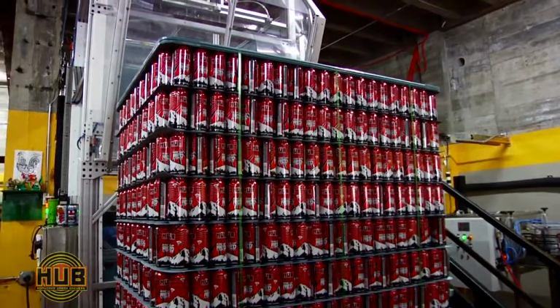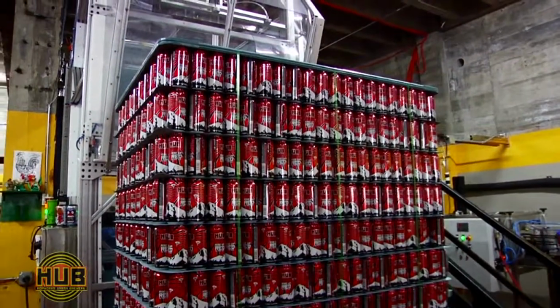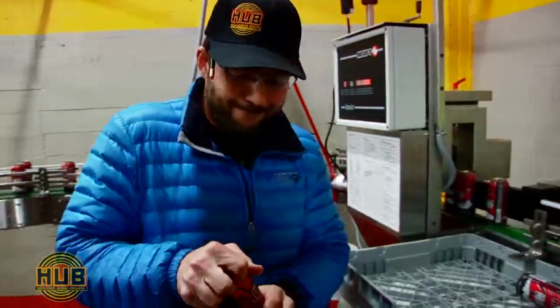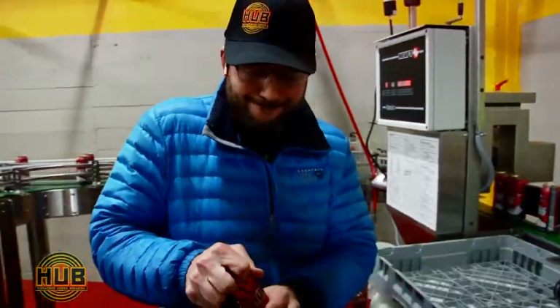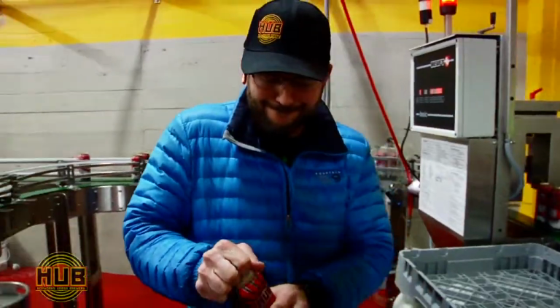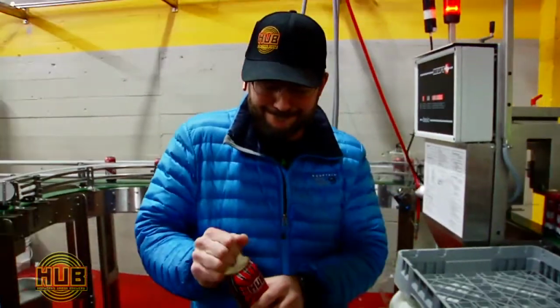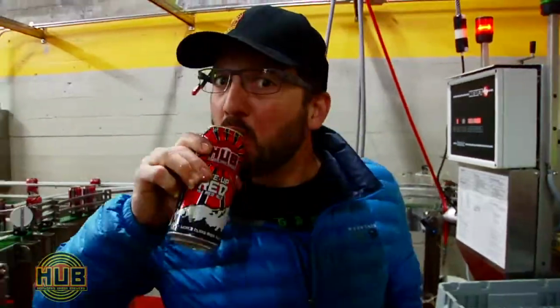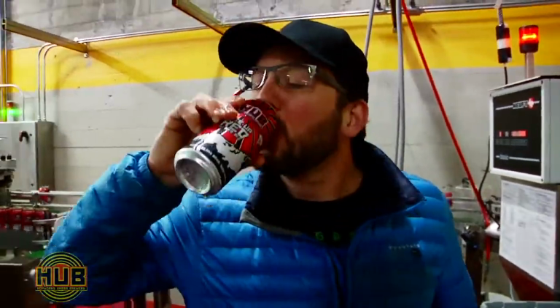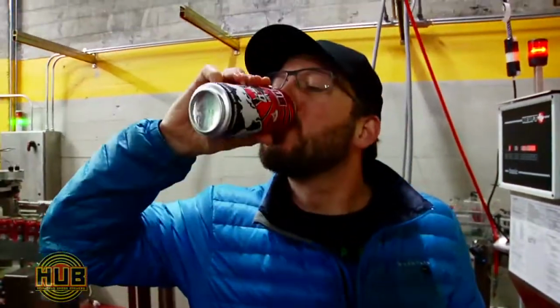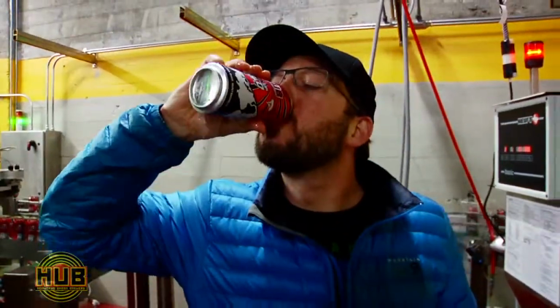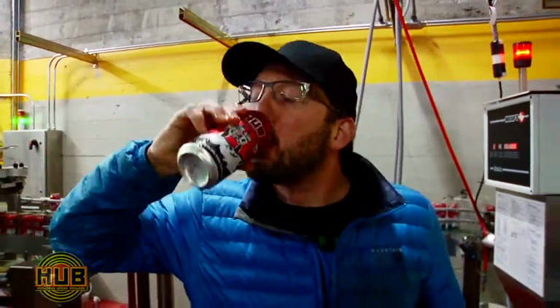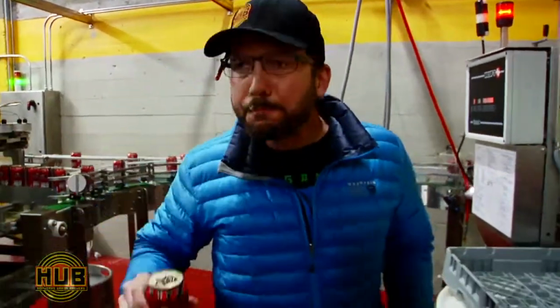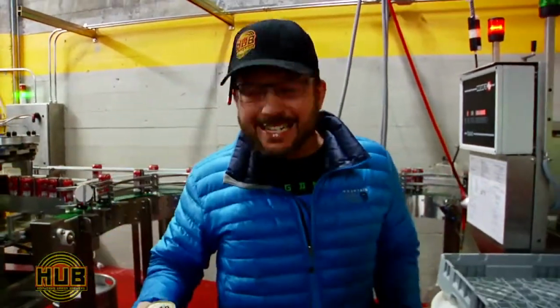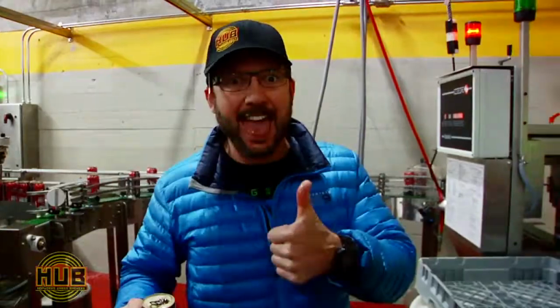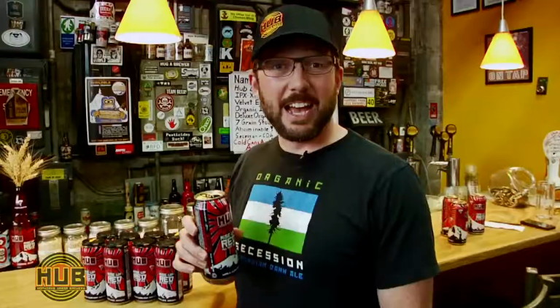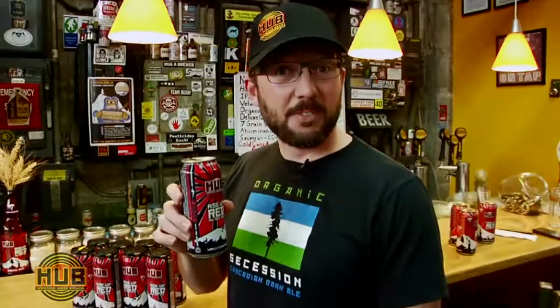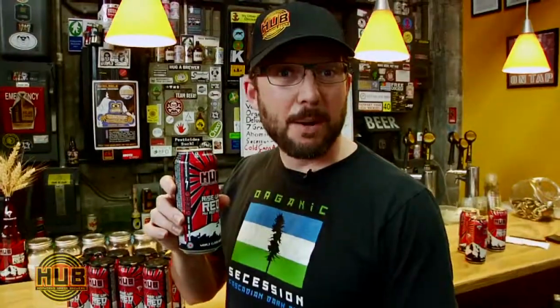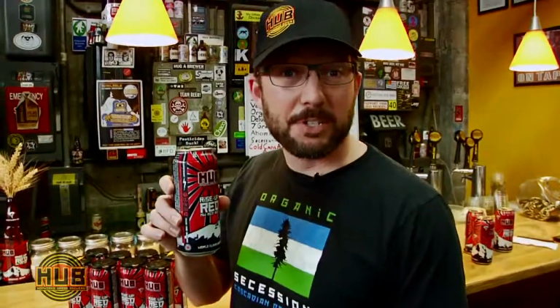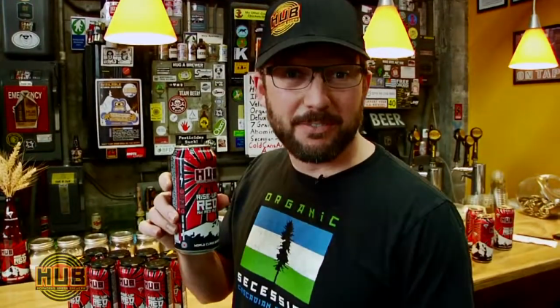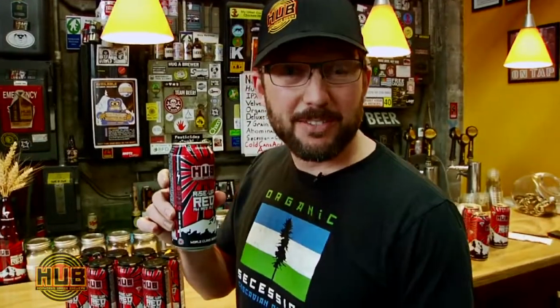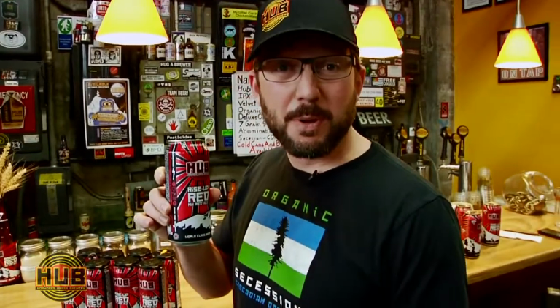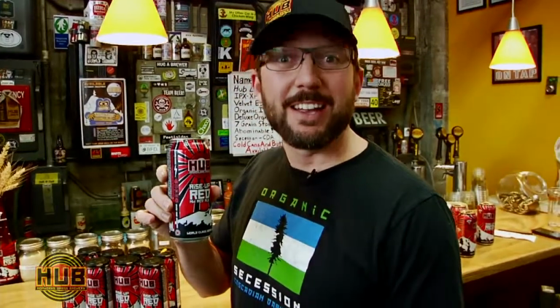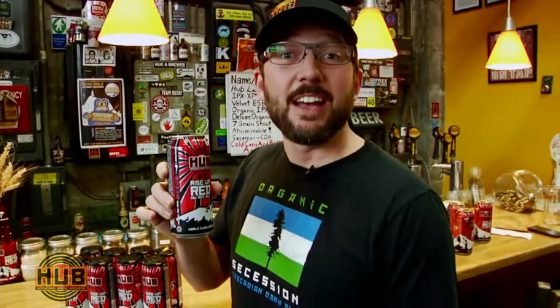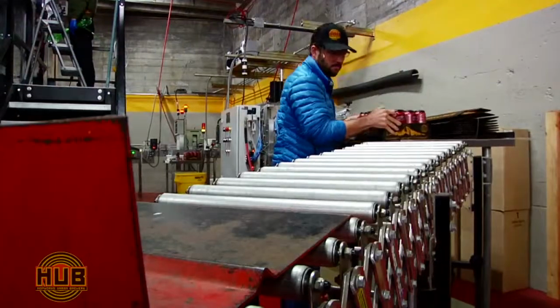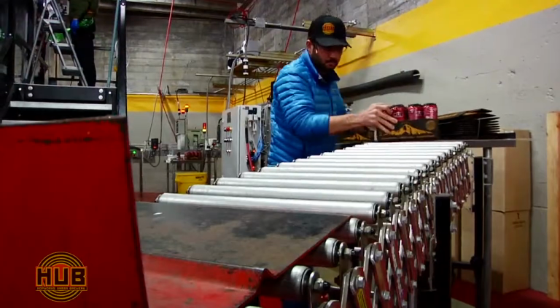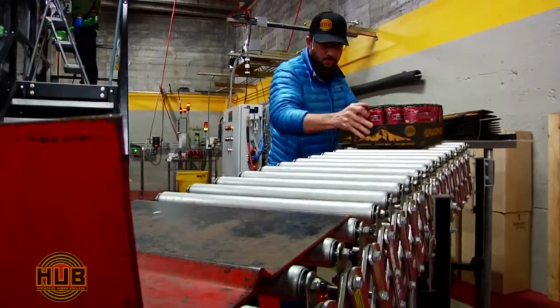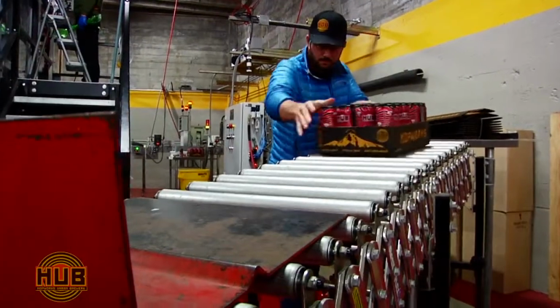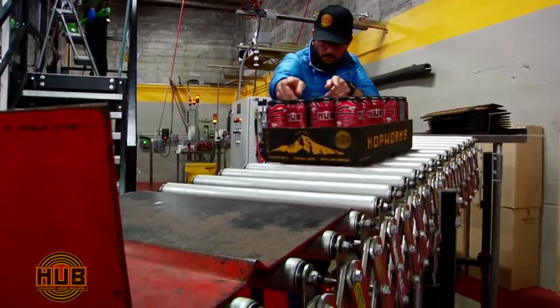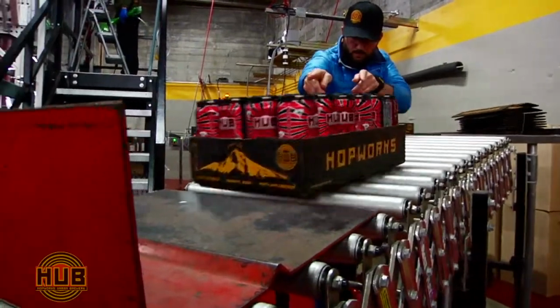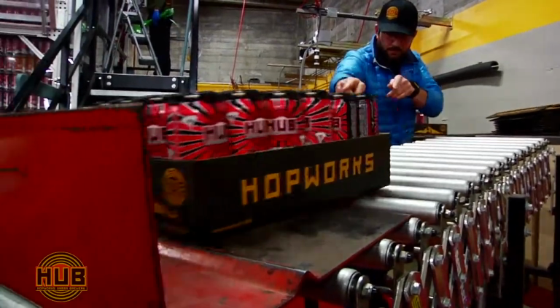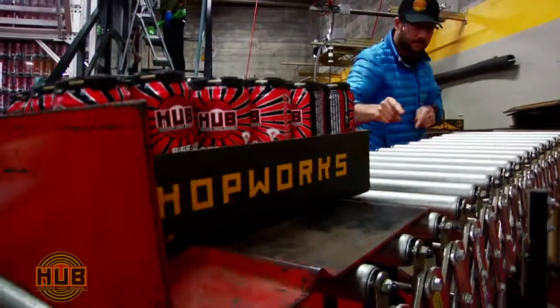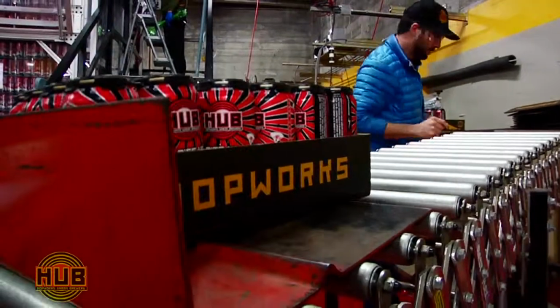So take a can, tip it back, ask for Hopworks at your favorite spot, and thanks for supporting Organic Beer. Cheers.